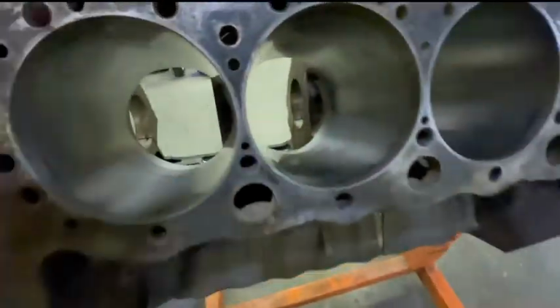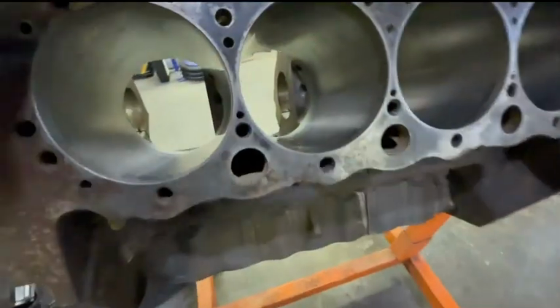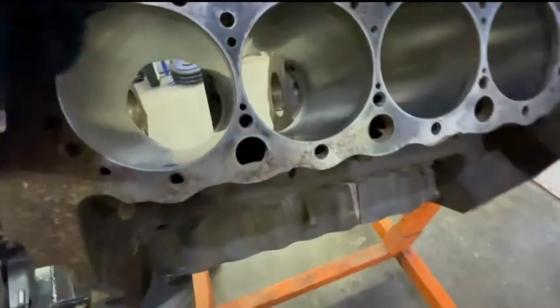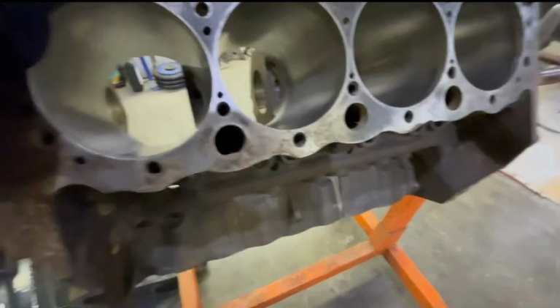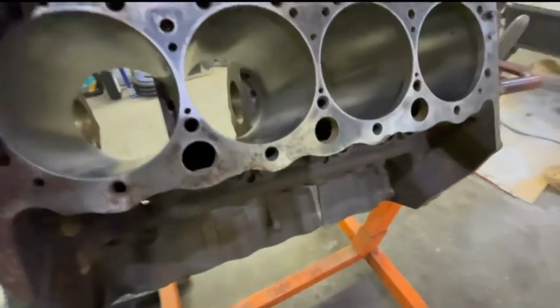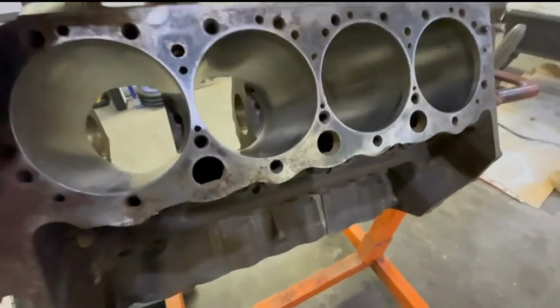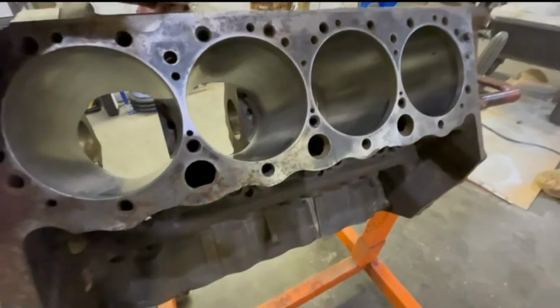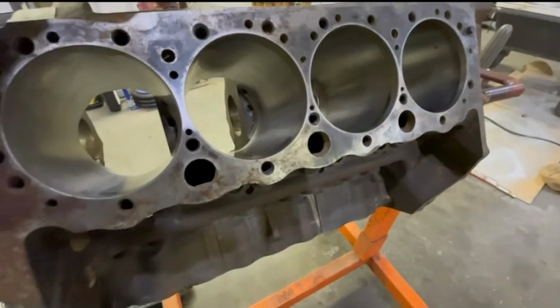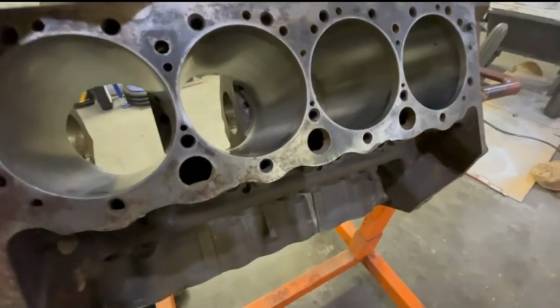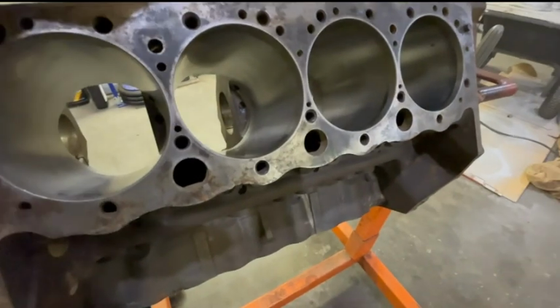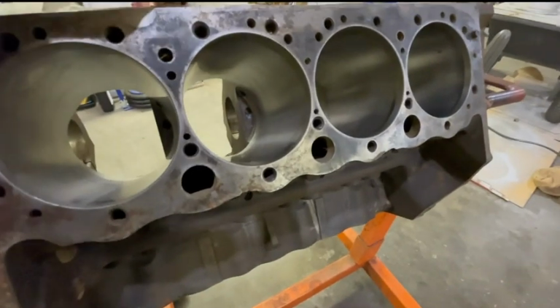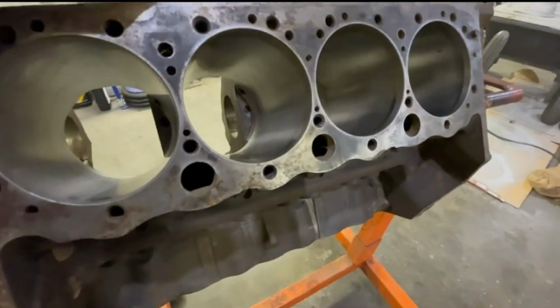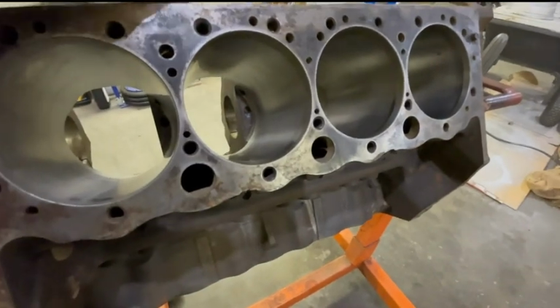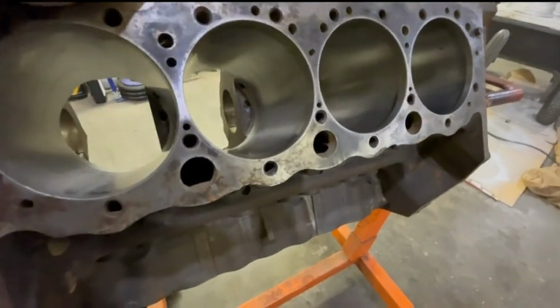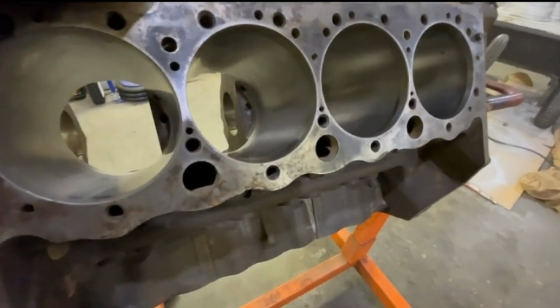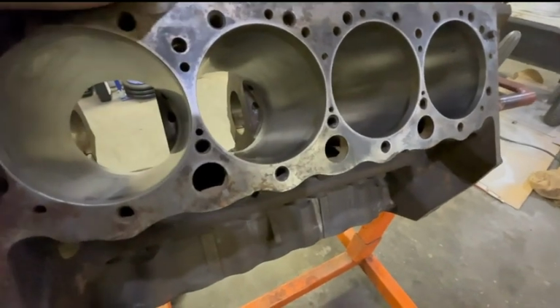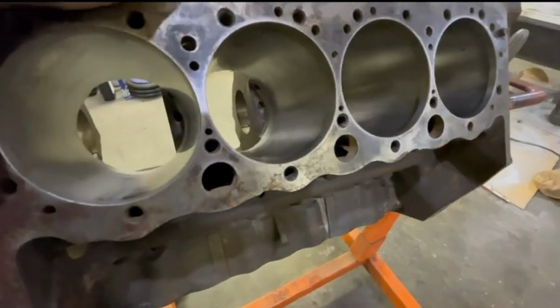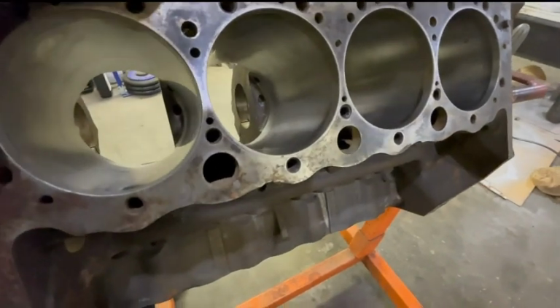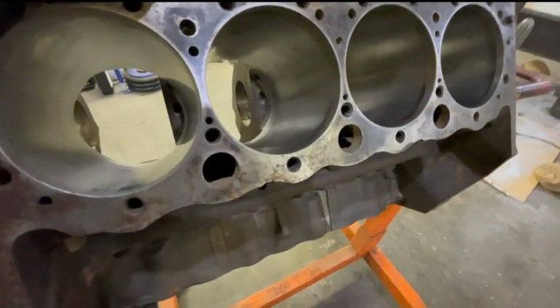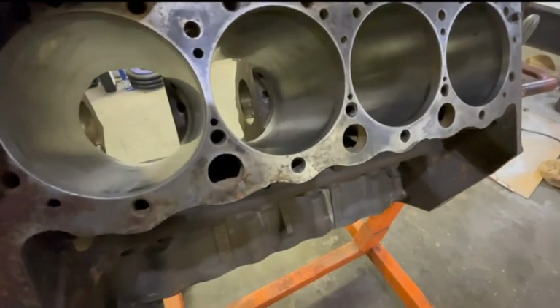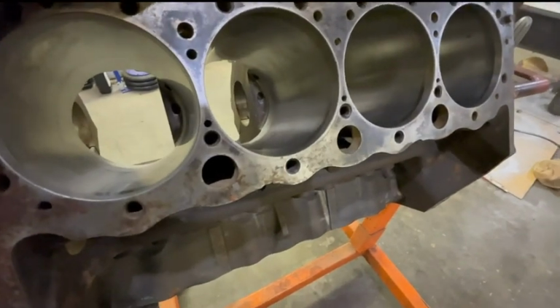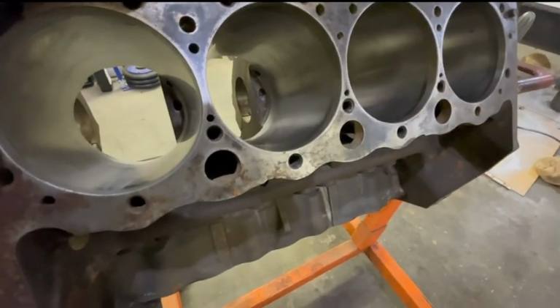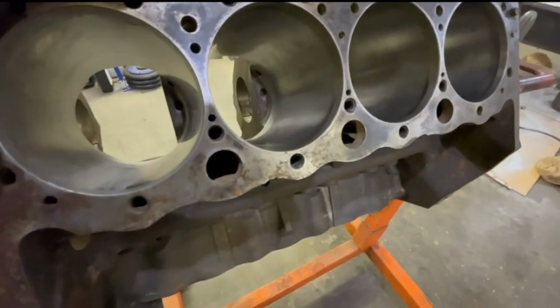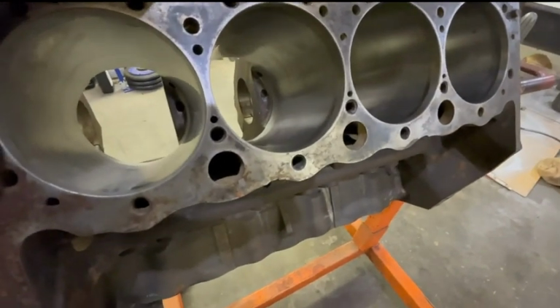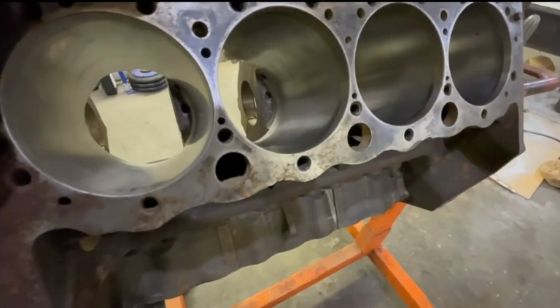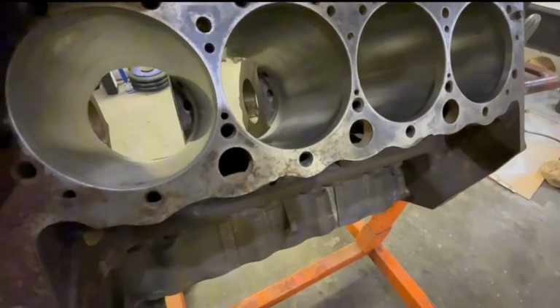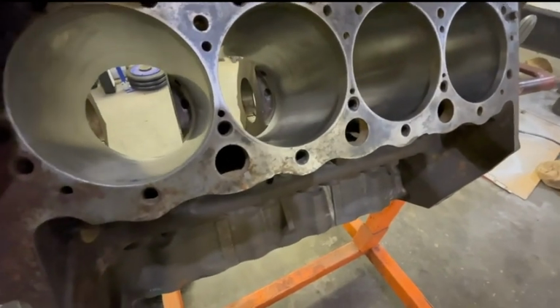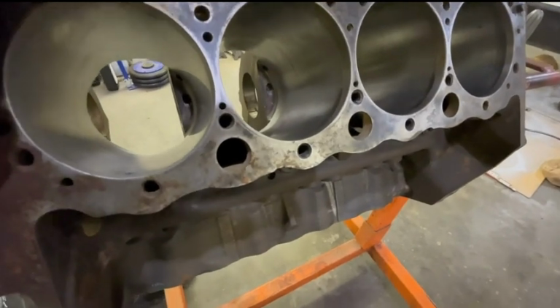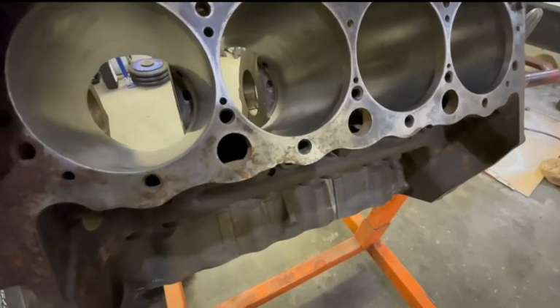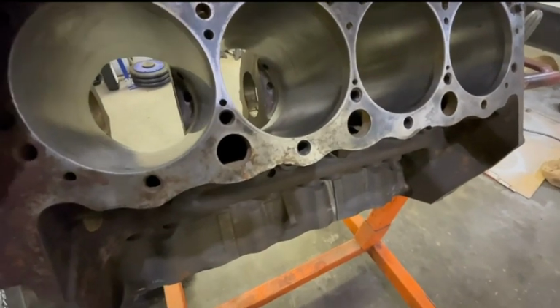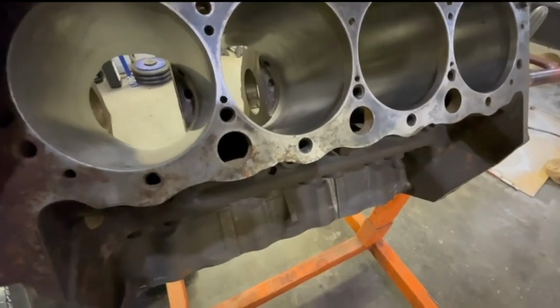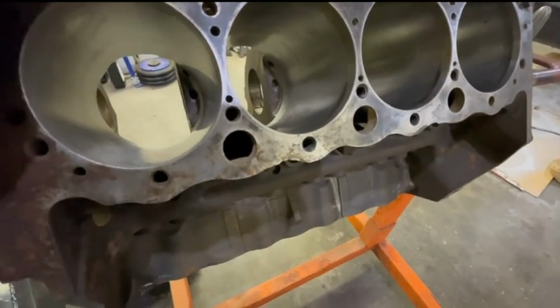What we figured out is that this is actually only bored 30-over, not 40-over. That is a lot better because we have a lot more cylinder wall thickness. I think before it was actually technically a different size, but never mind.